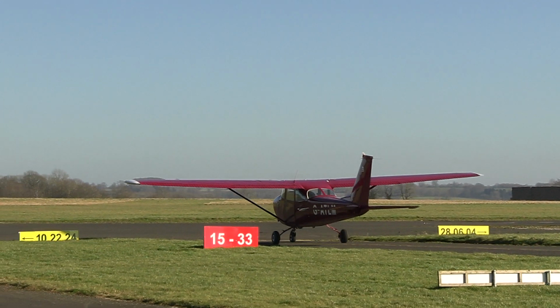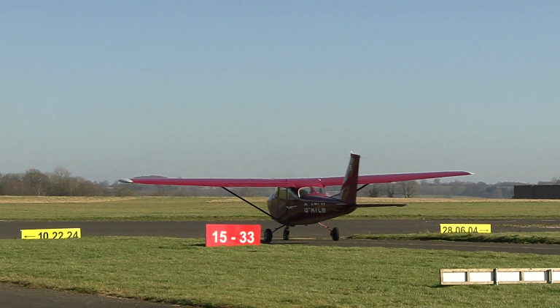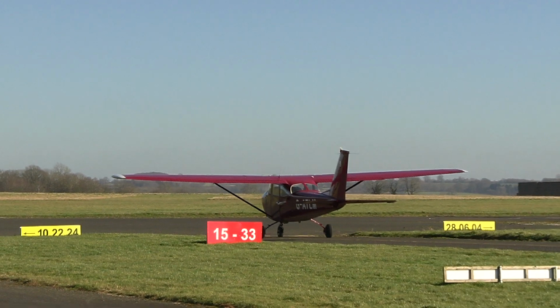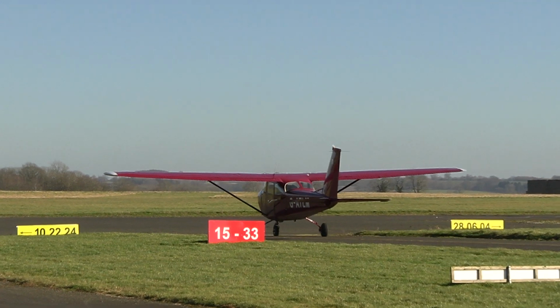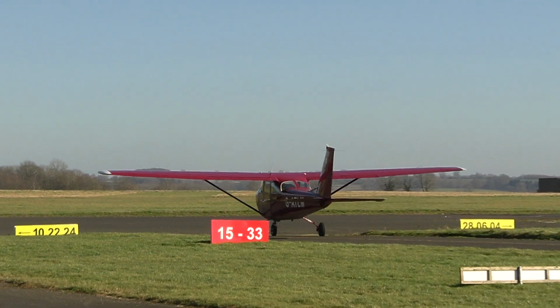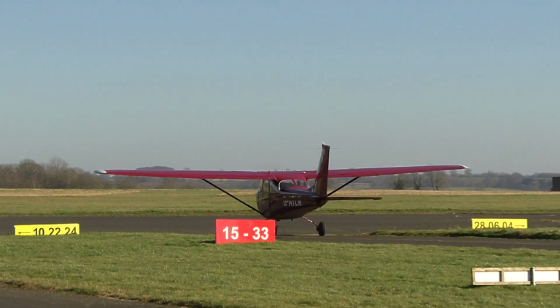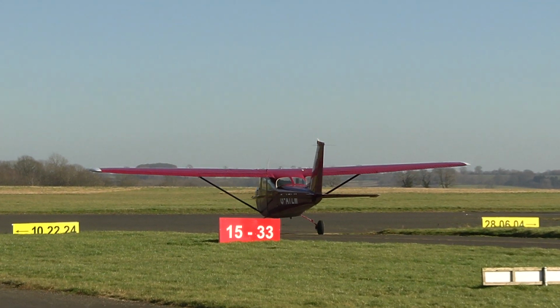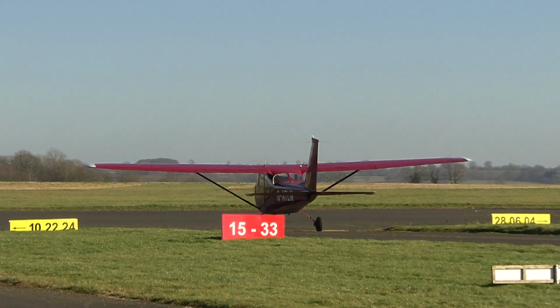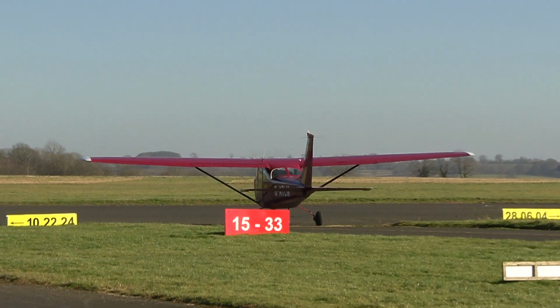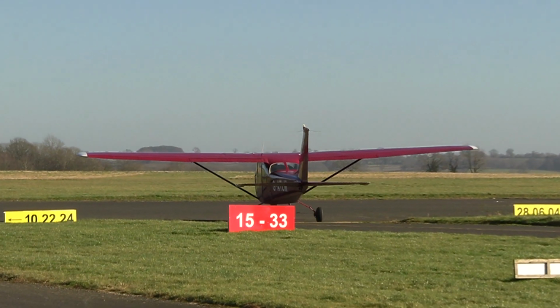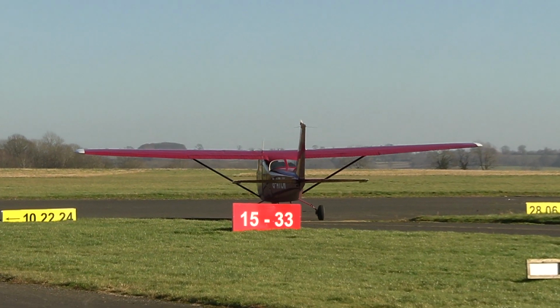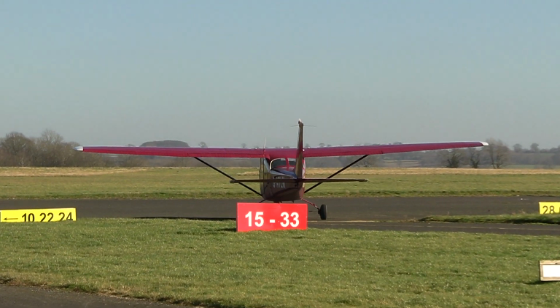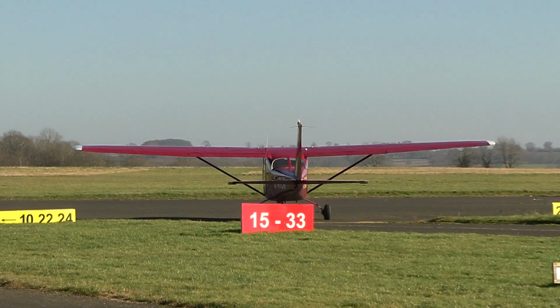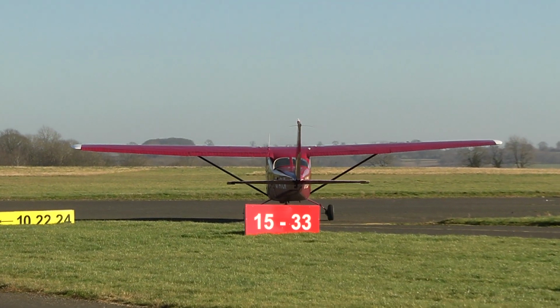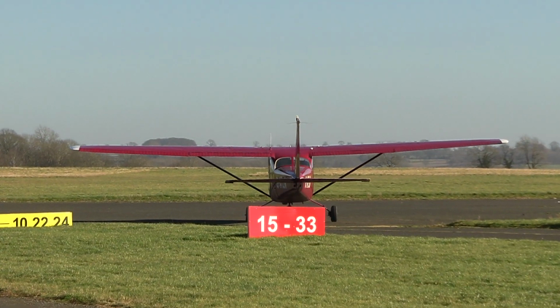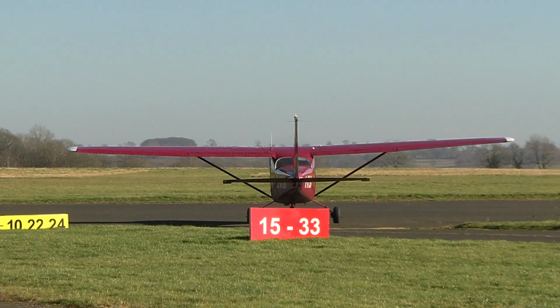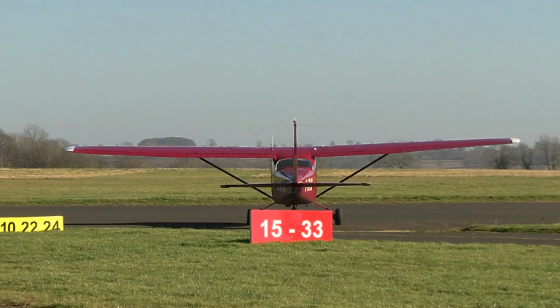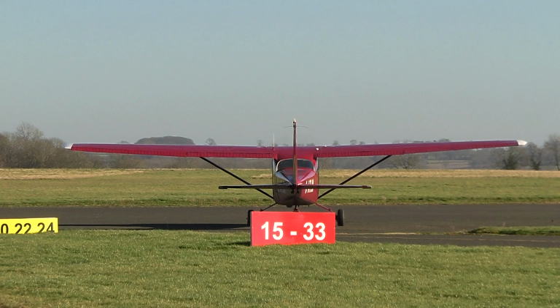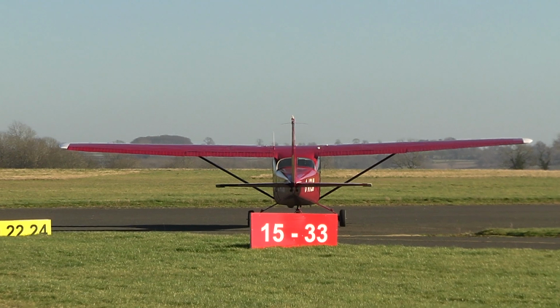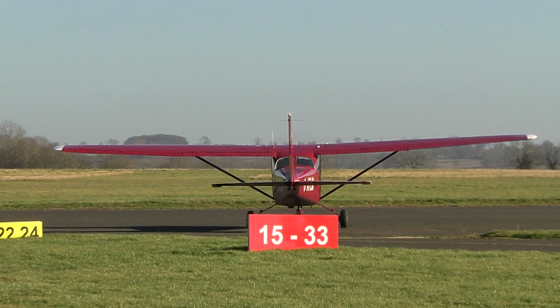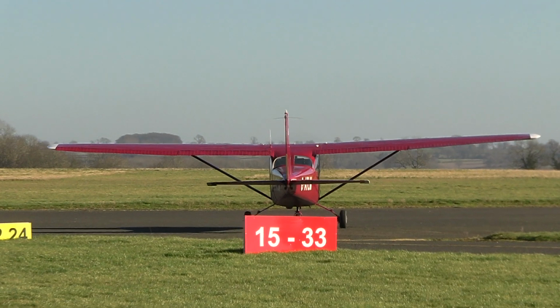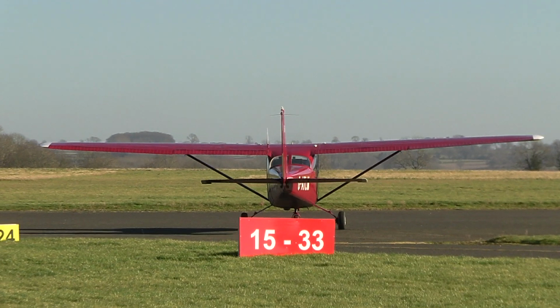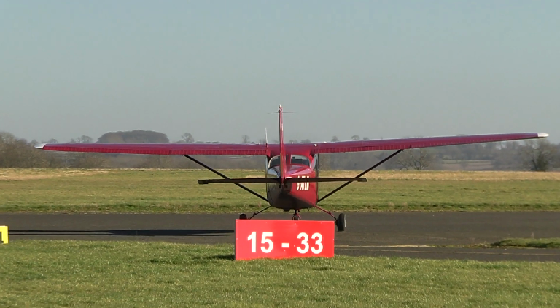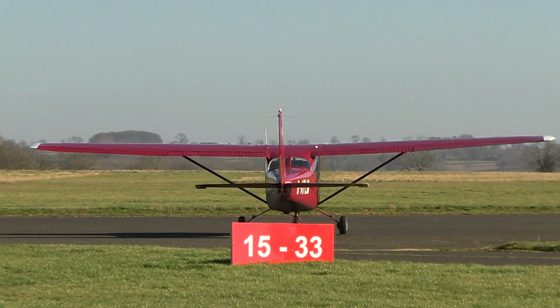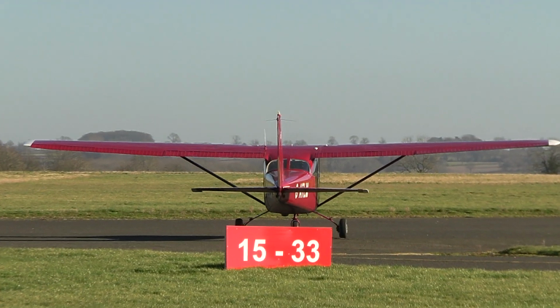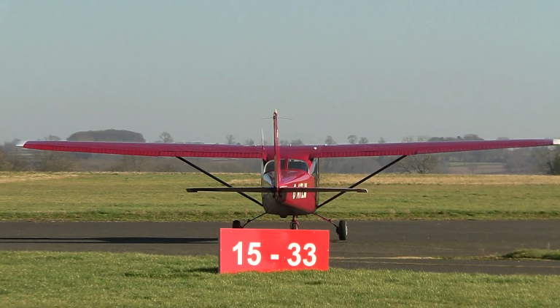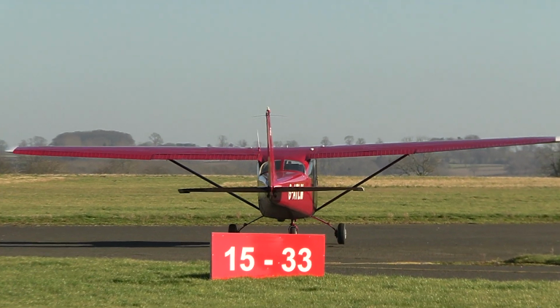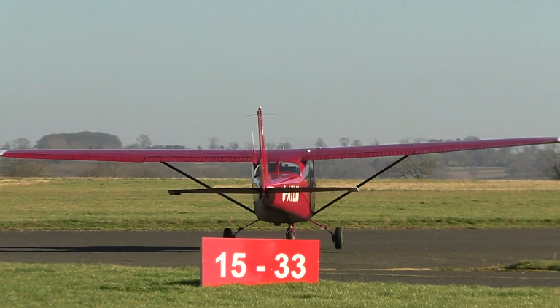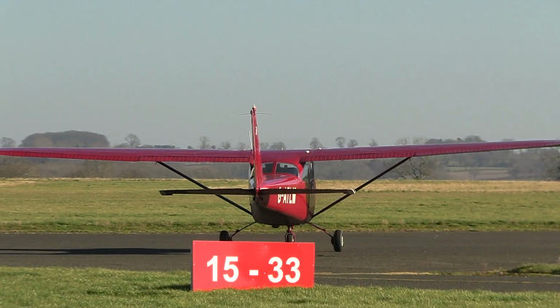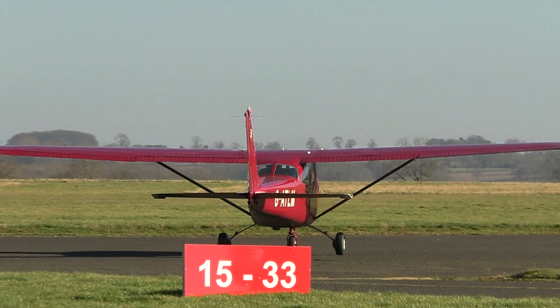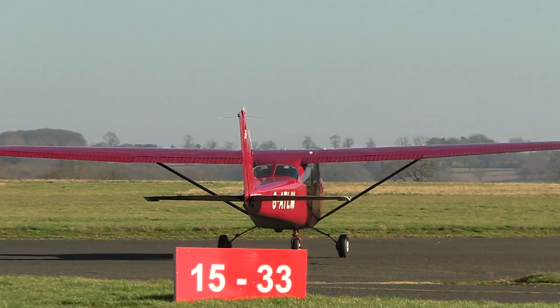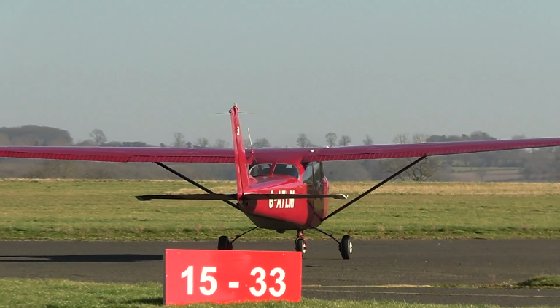Go on, forward towards Charlie, roadway vacated. You're welcome.